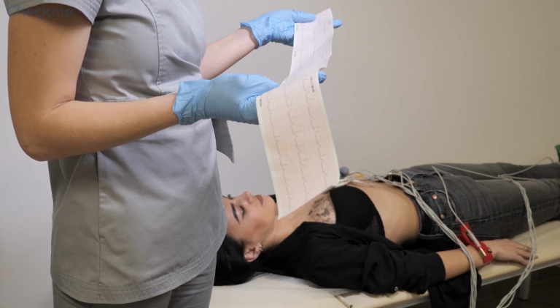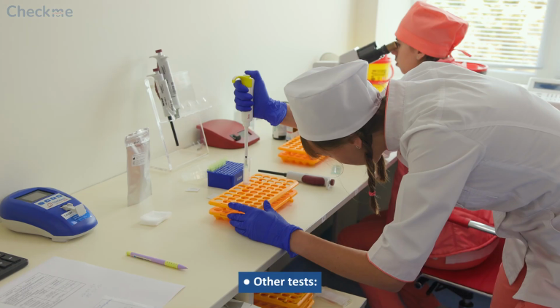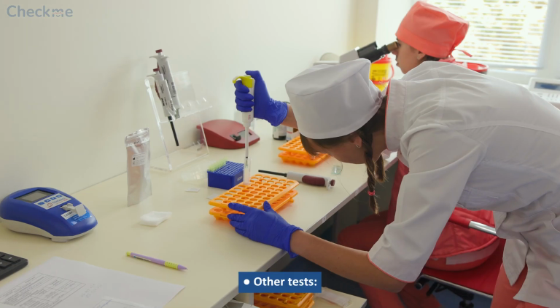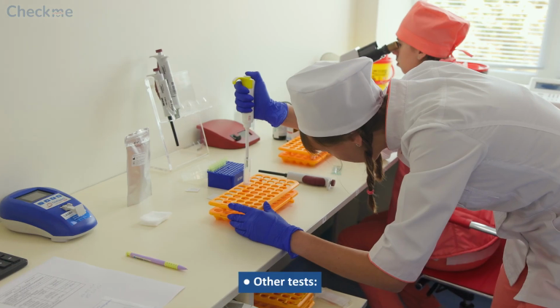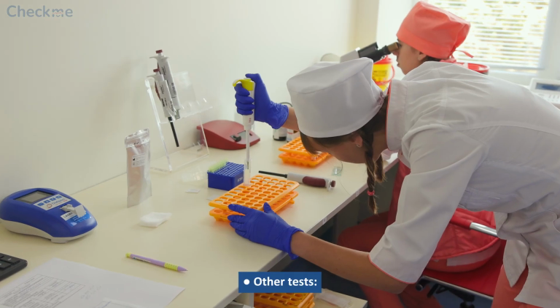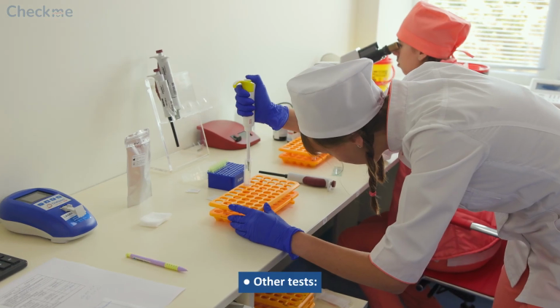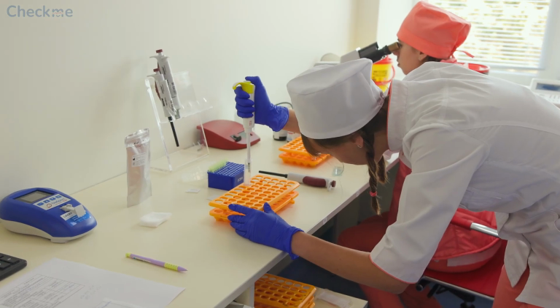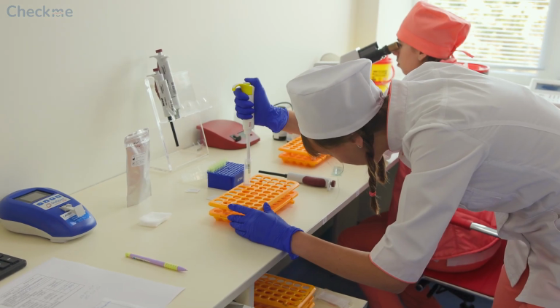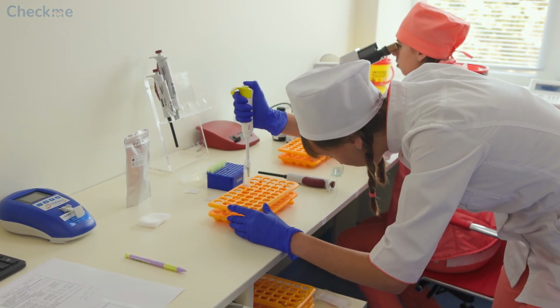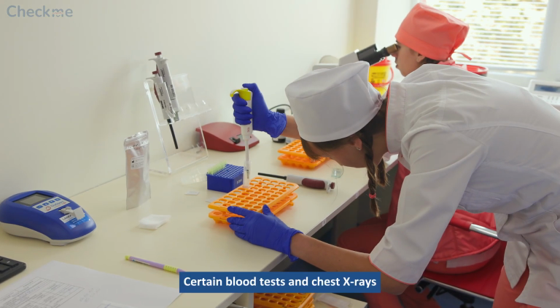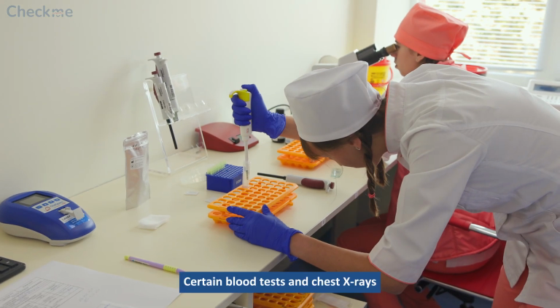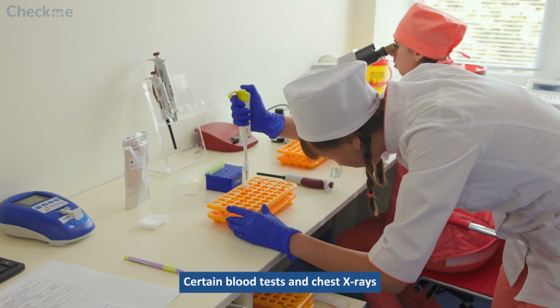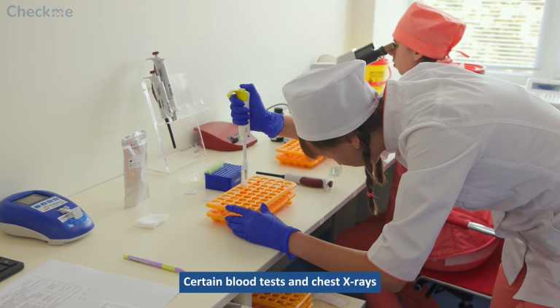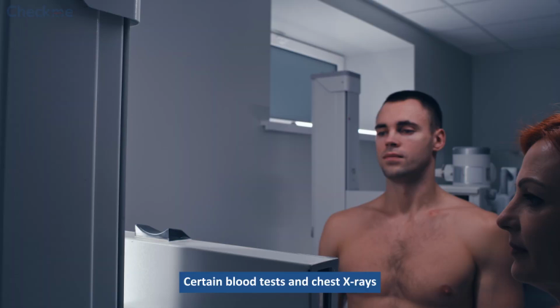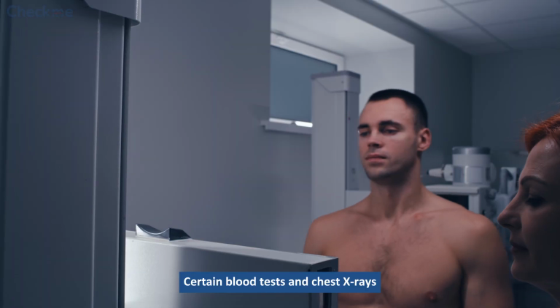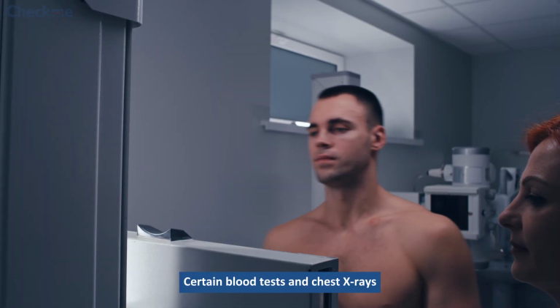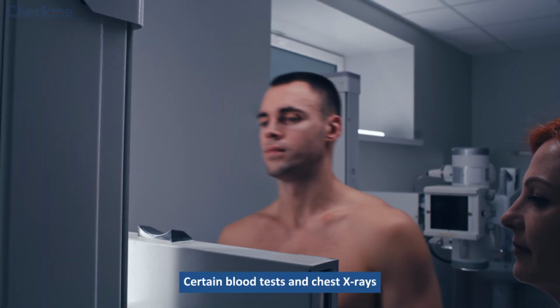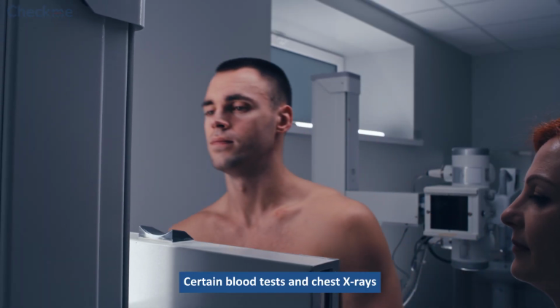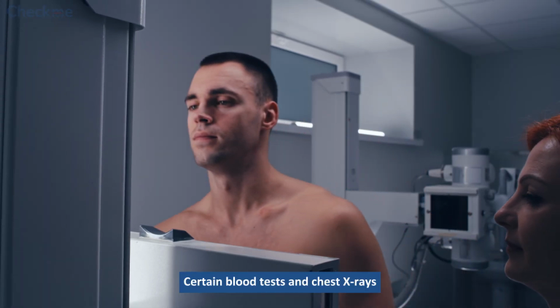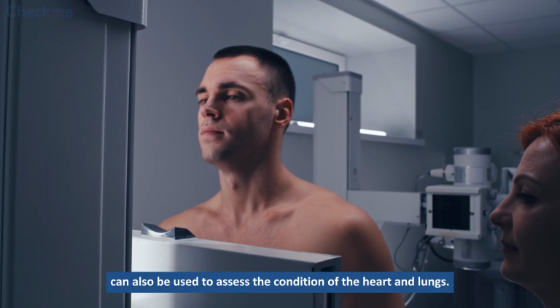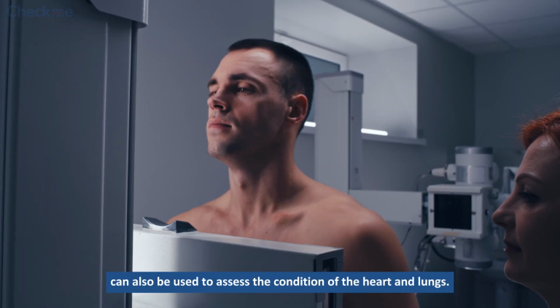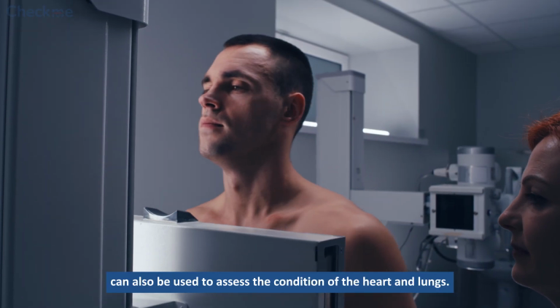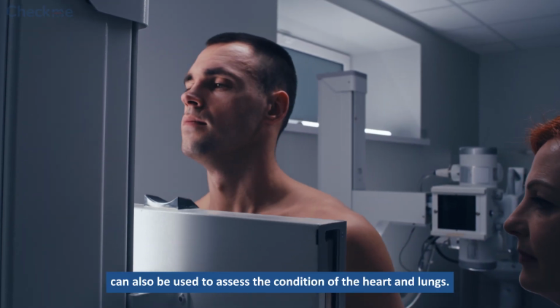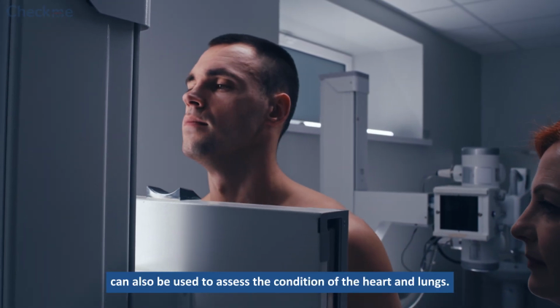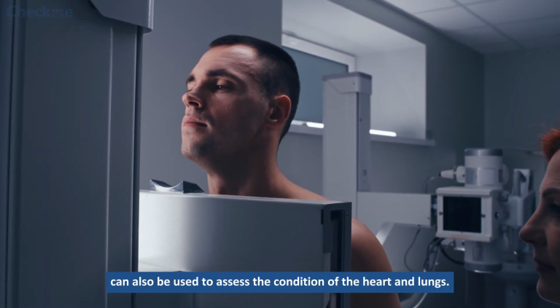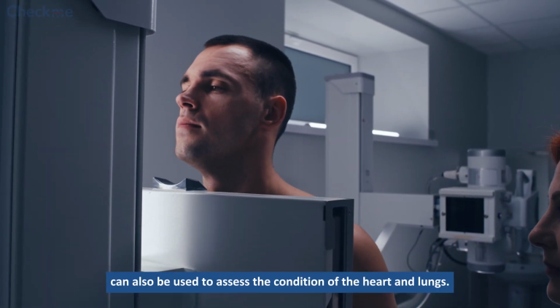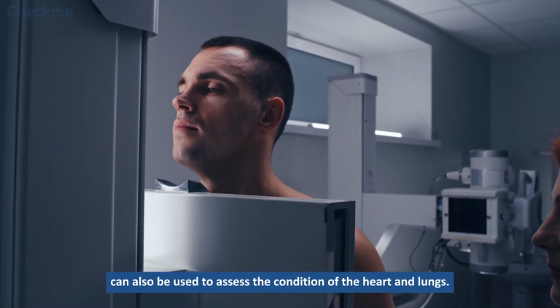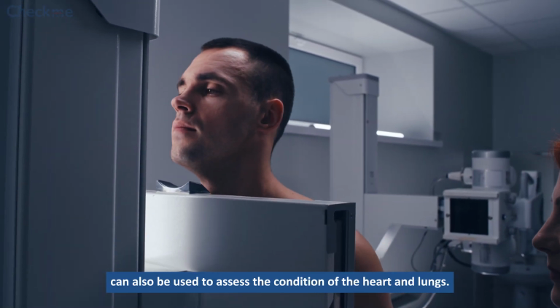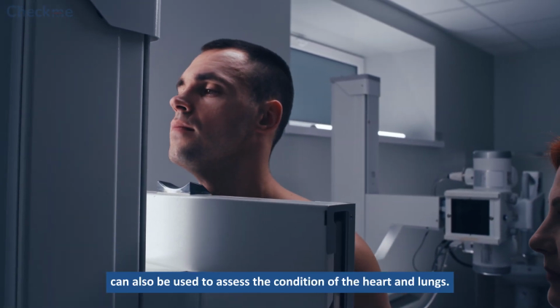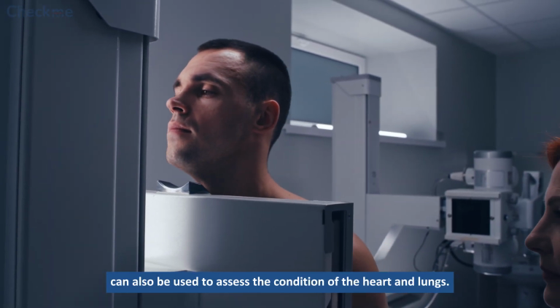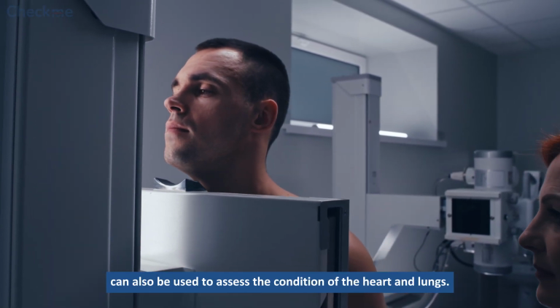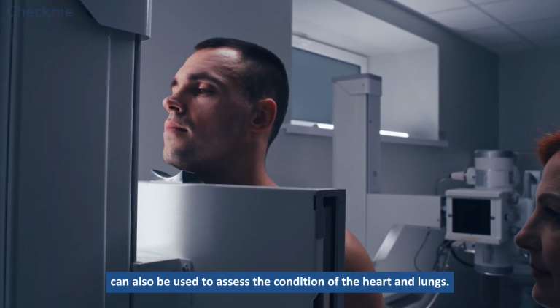Other tests: Certain blood tests and chest x-rays can also be used to assess the condition of the heart and lungs.